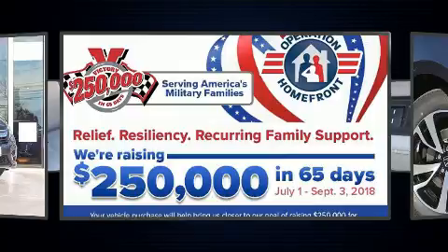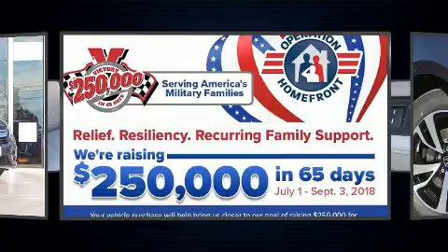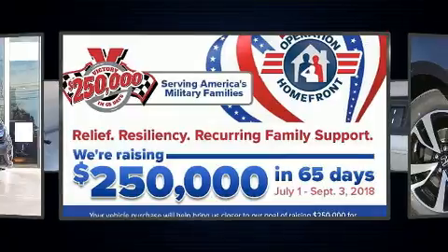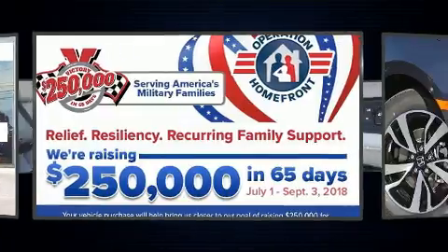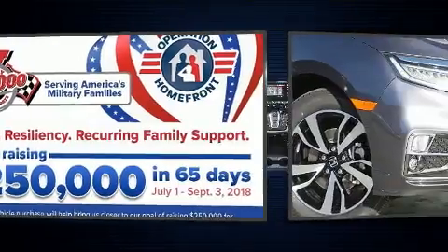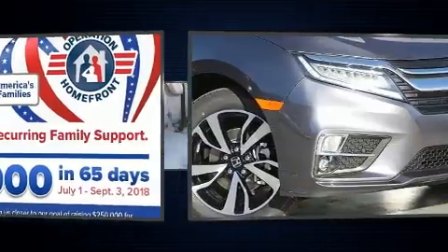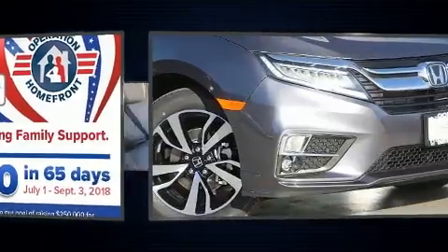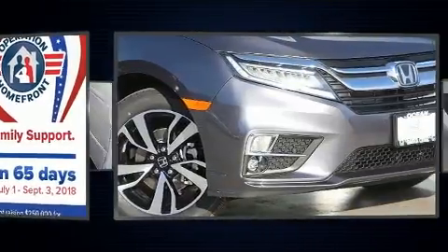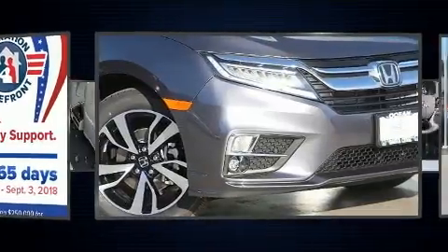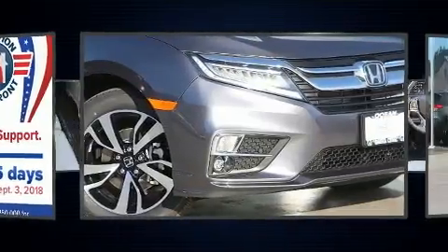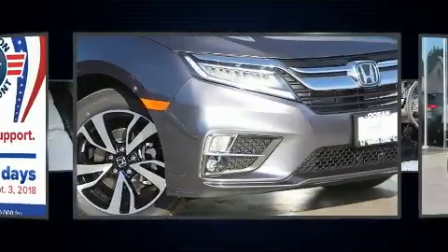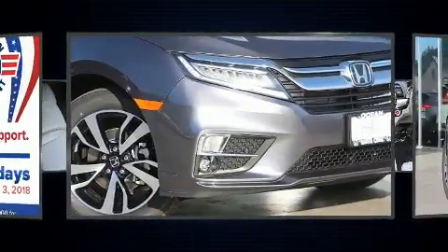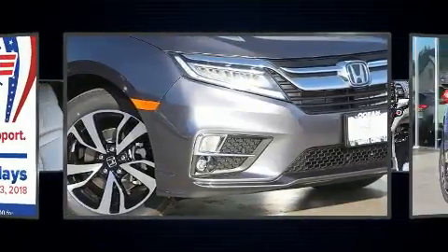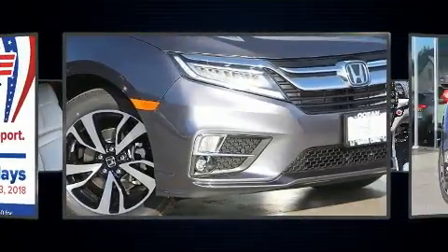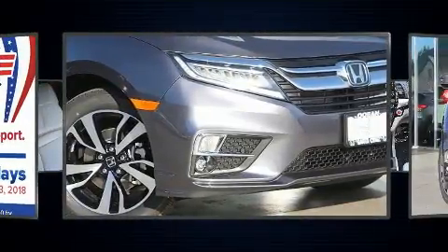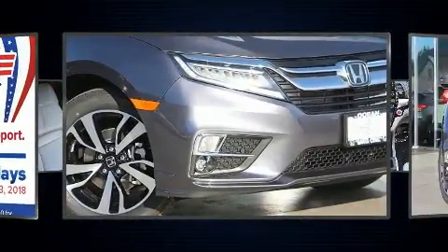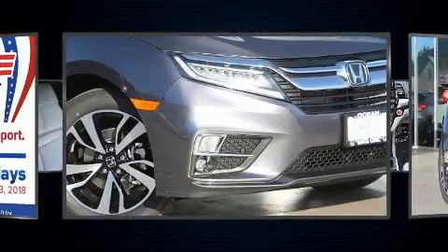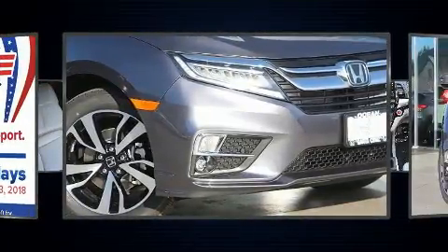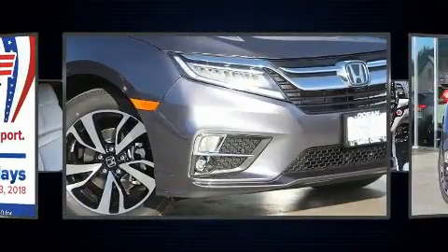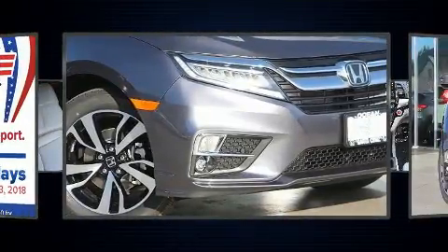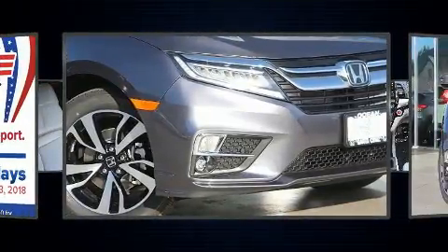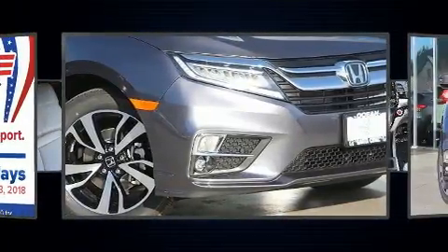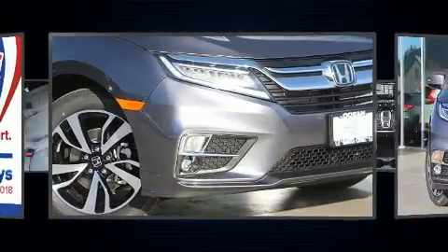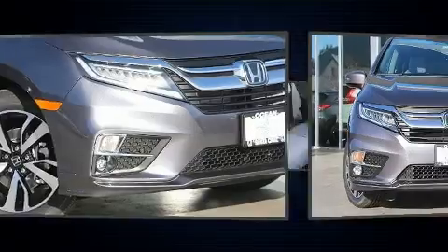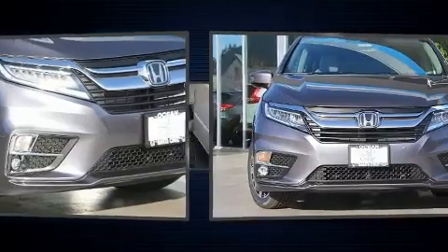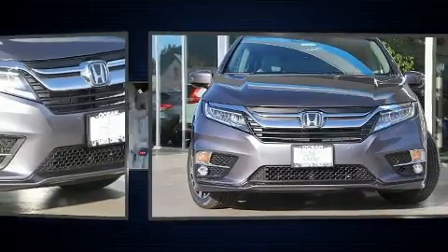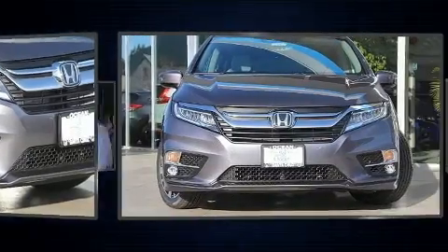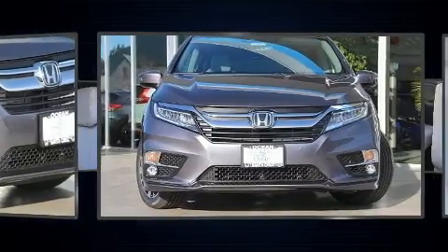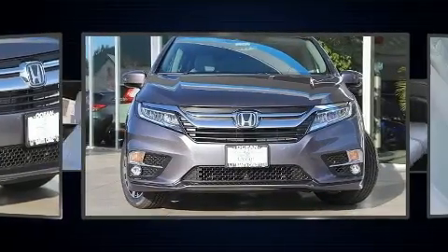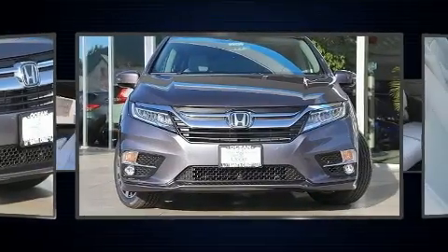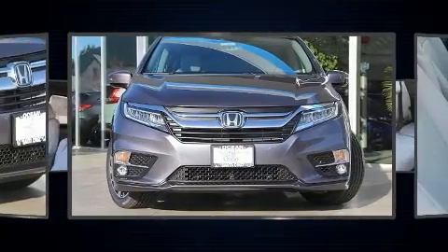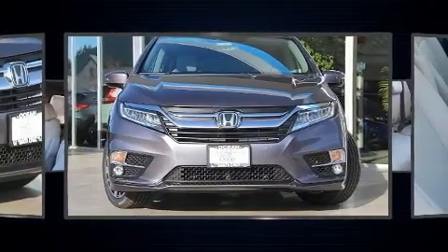Top features include a split folding rear seat, a power liftgate, lane departure warning, and a blind spot monitoring system.